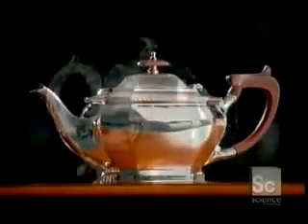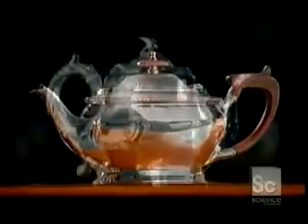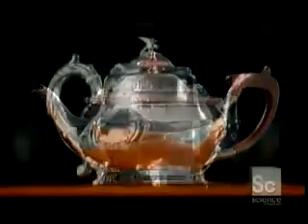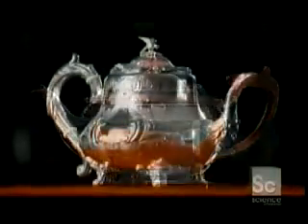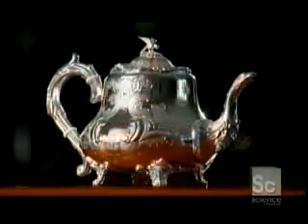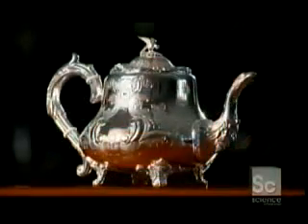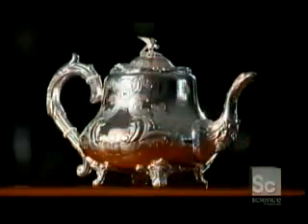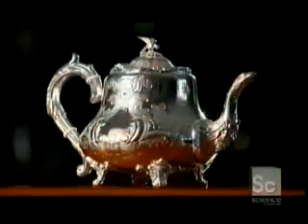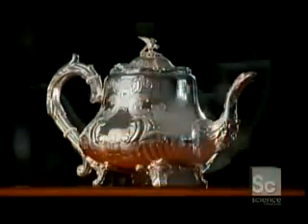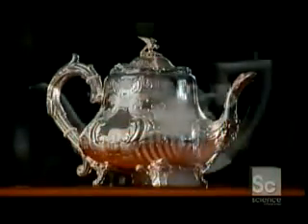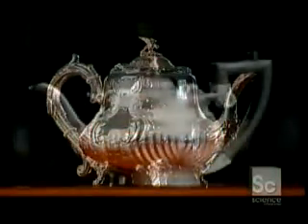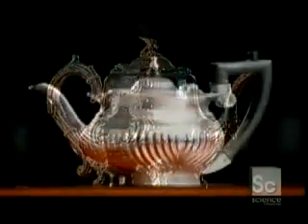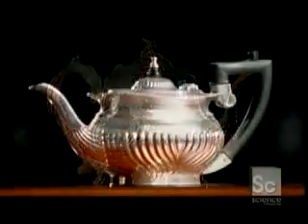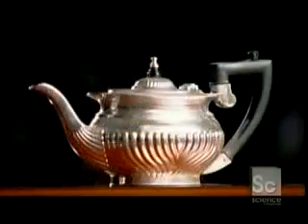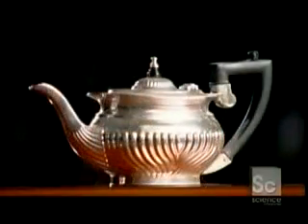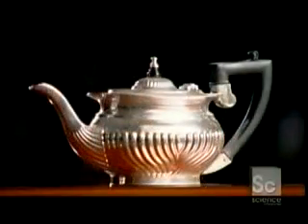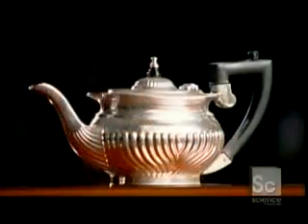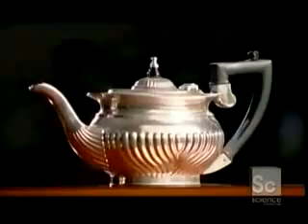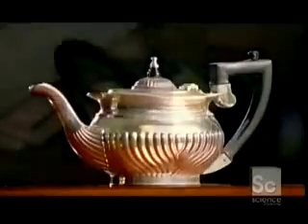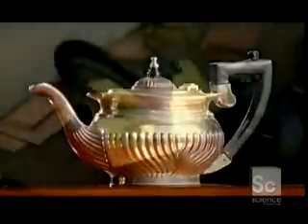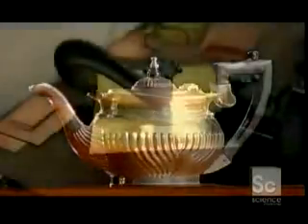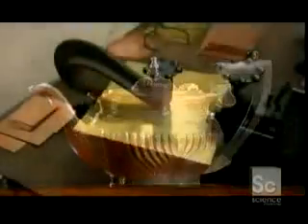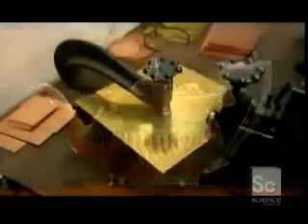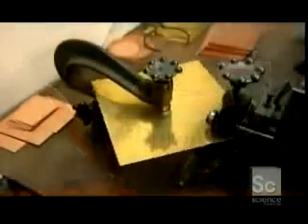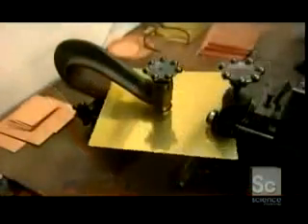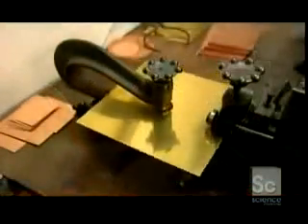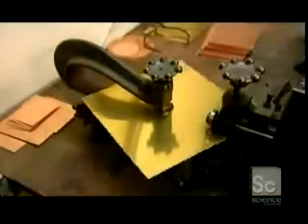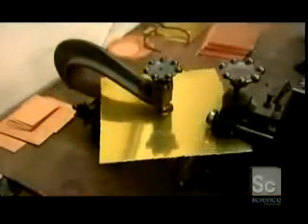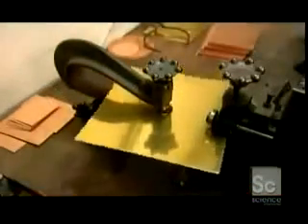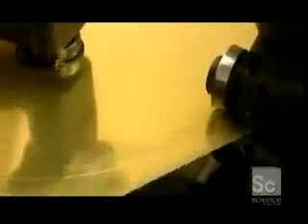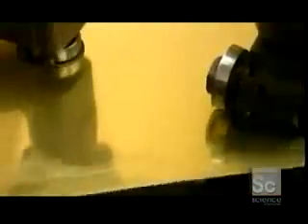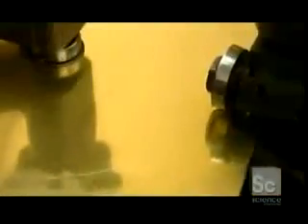Silver-plated teapots come in many different styles, and making them requires the talent and skill of an old-world master.